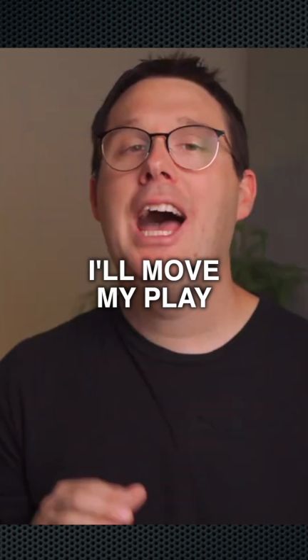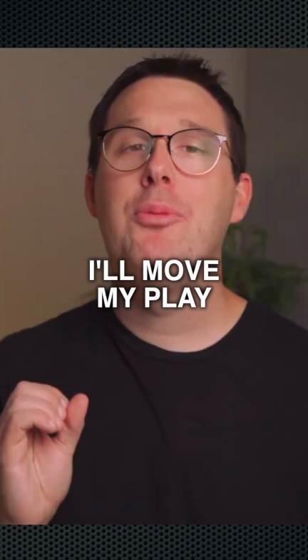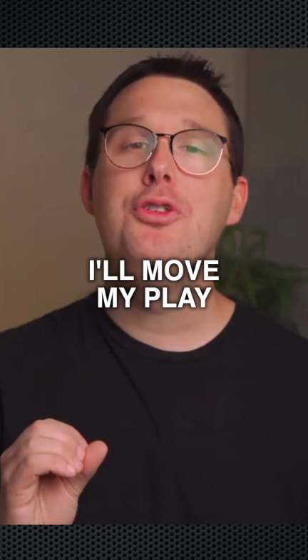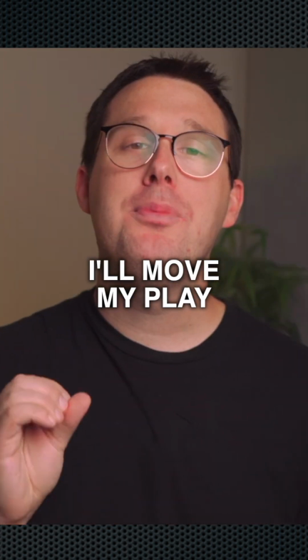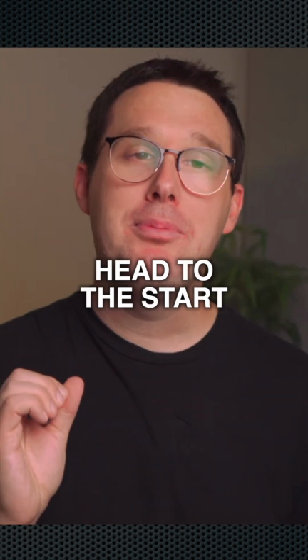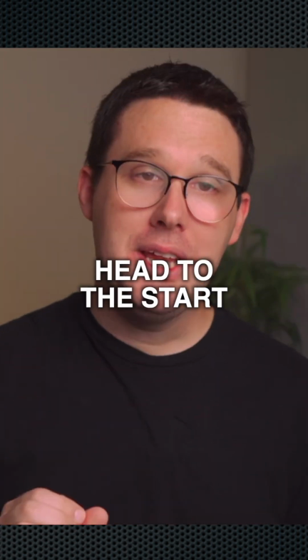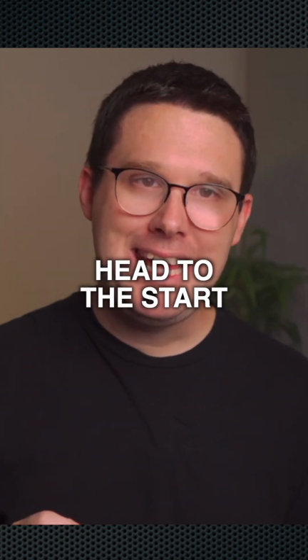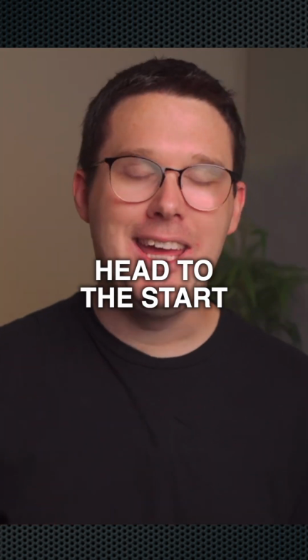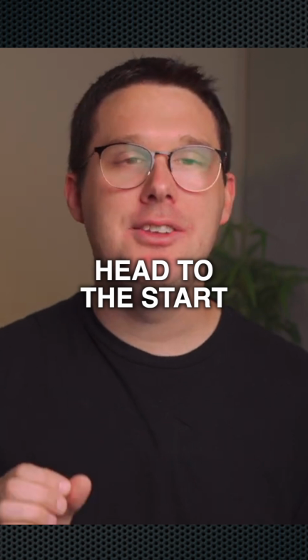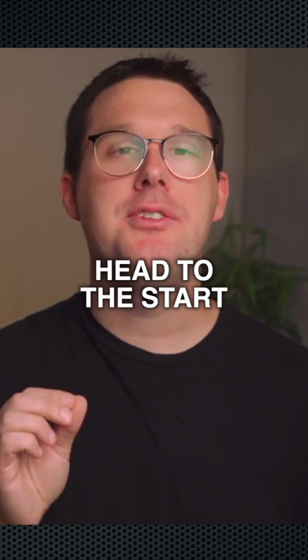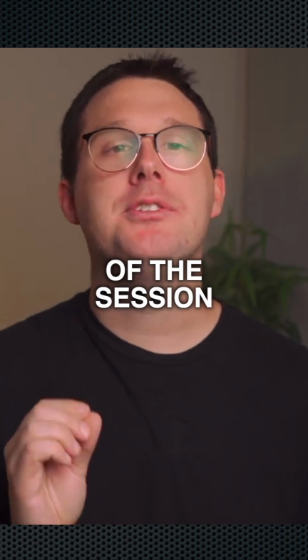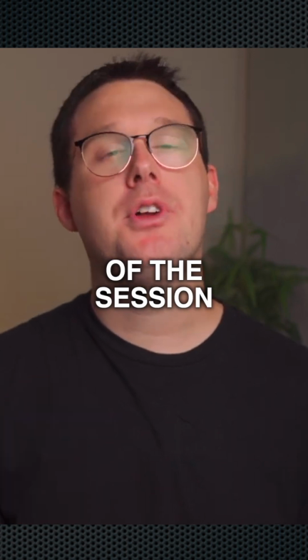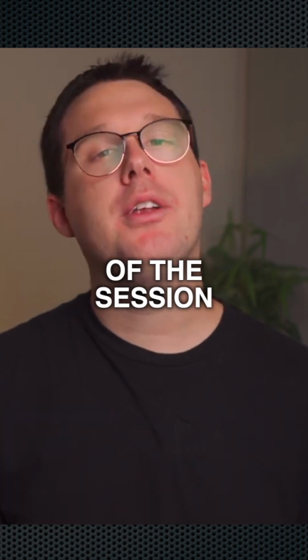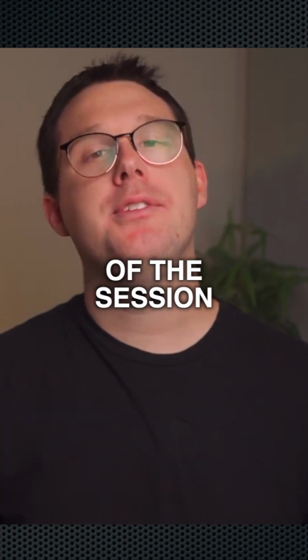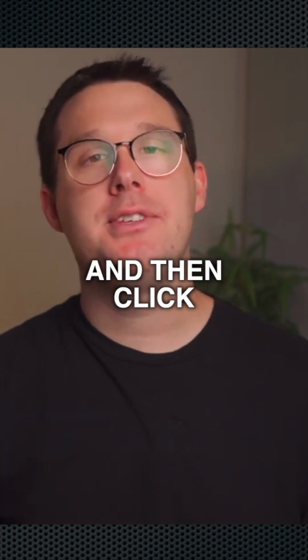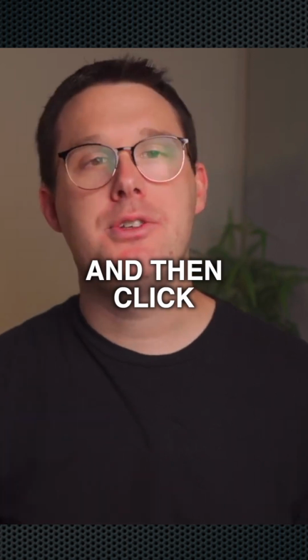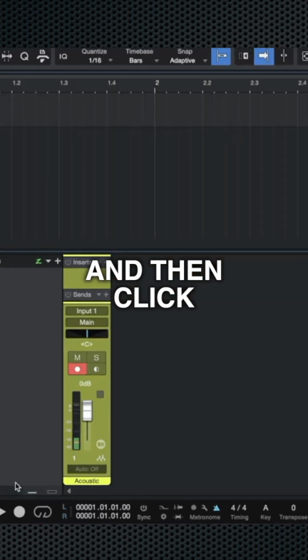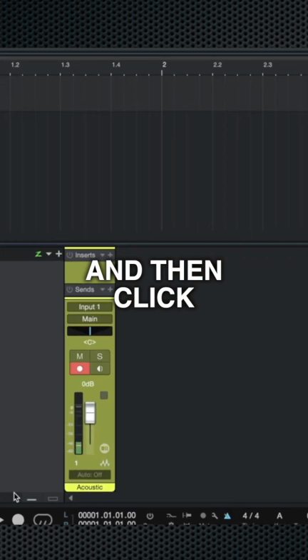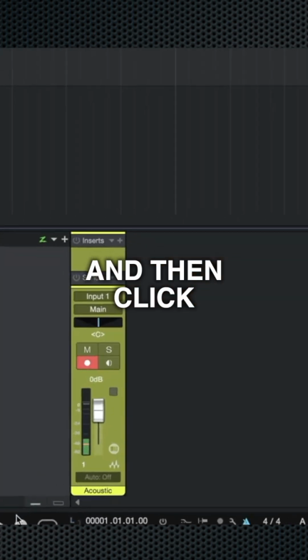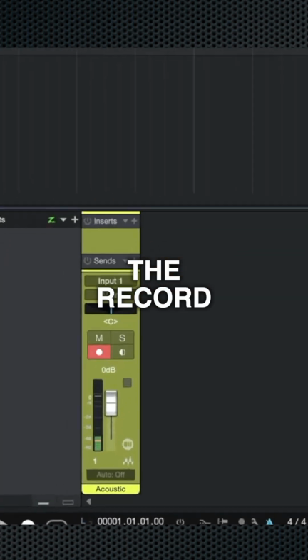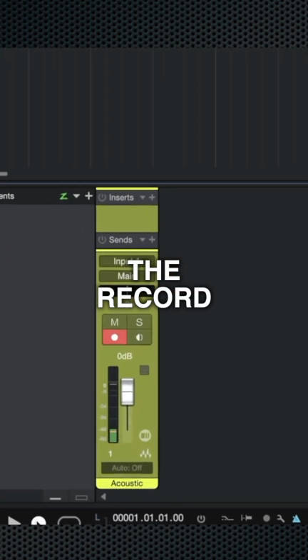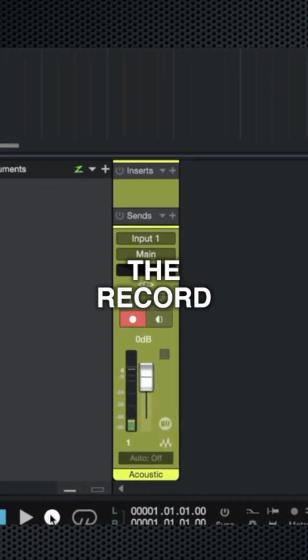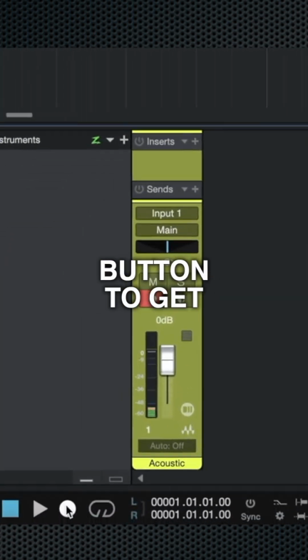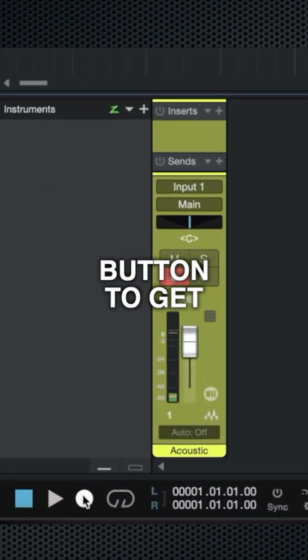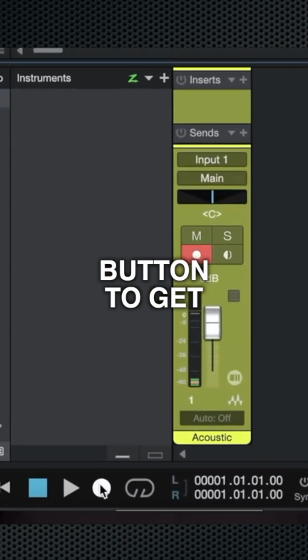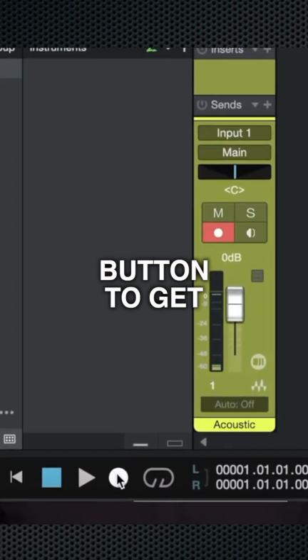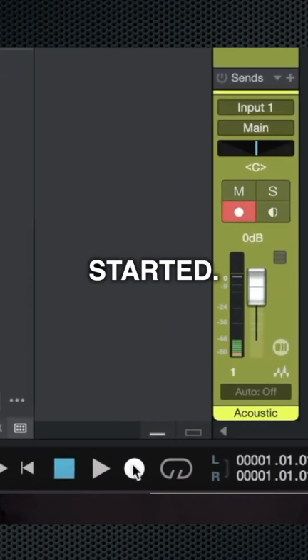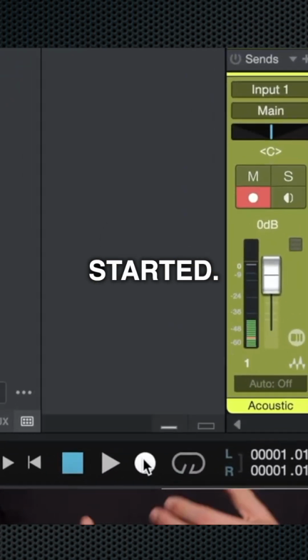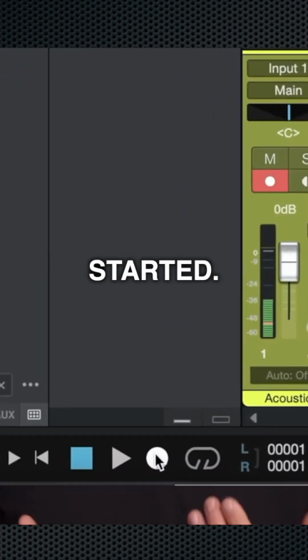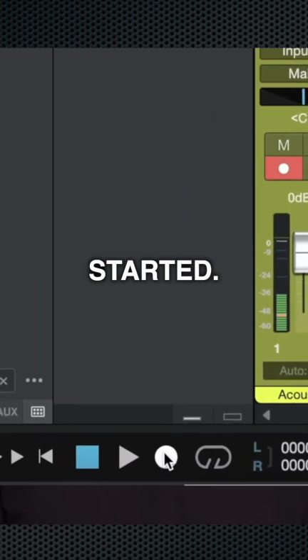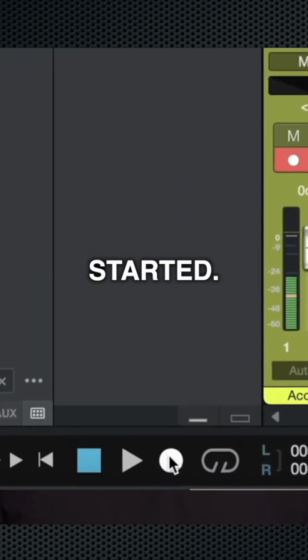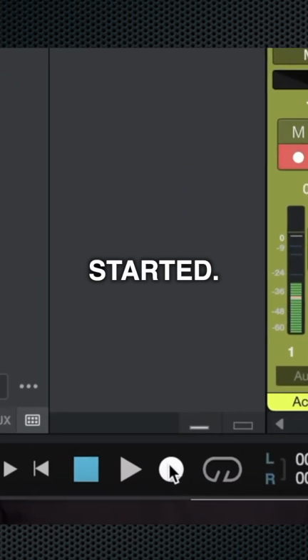I'll move my playhead to the start of the session and then click the record button to get started.